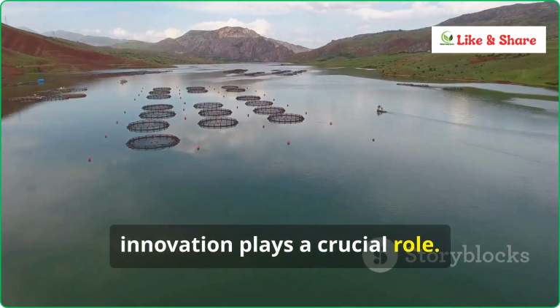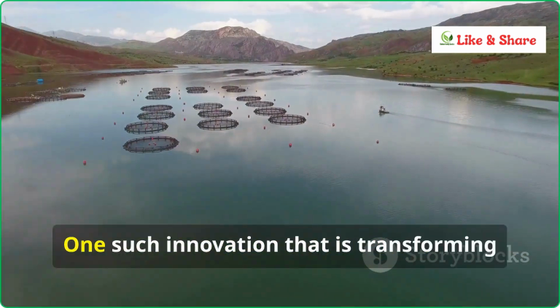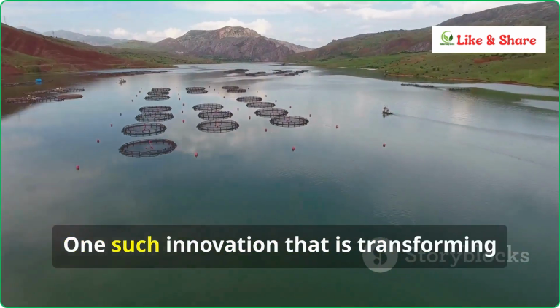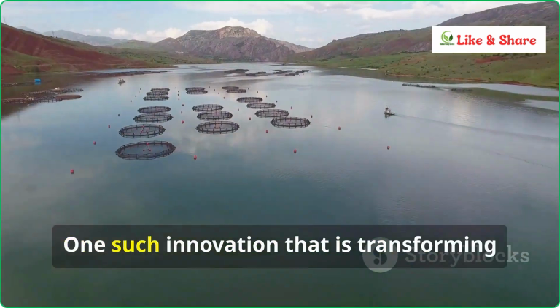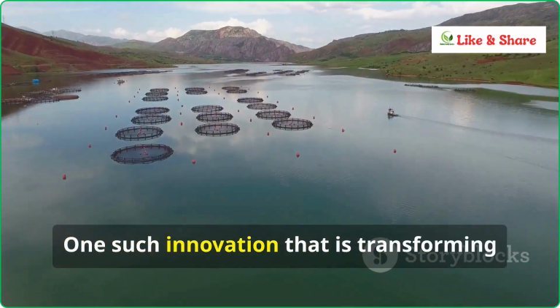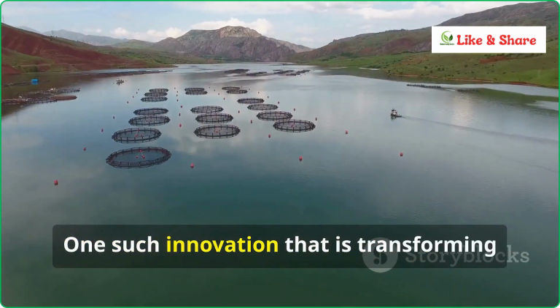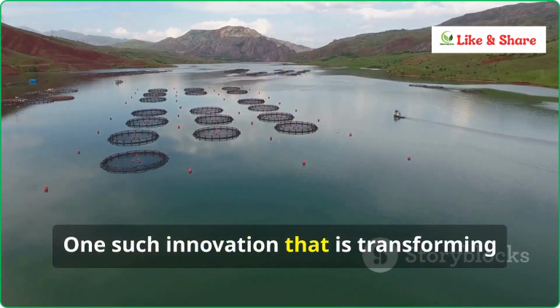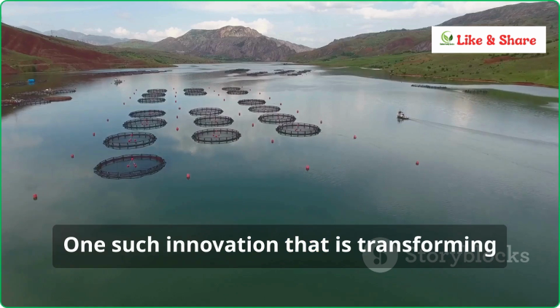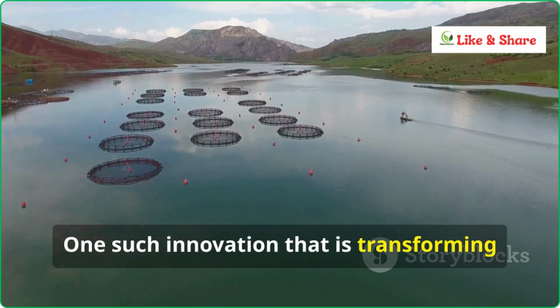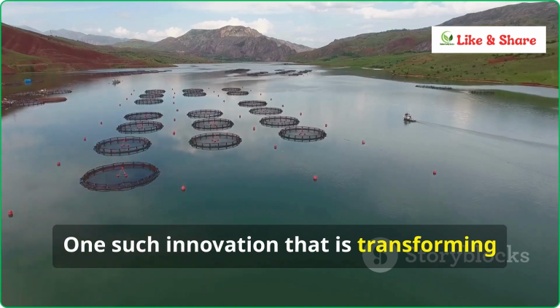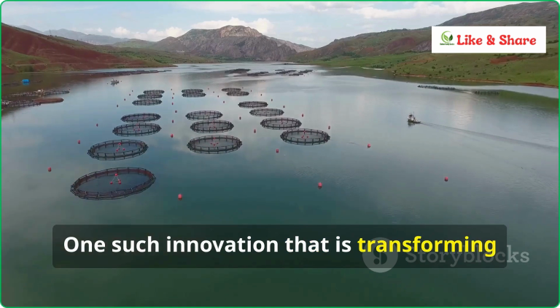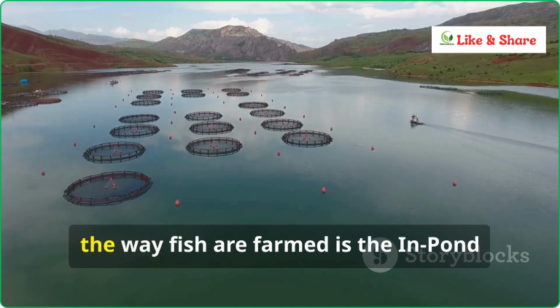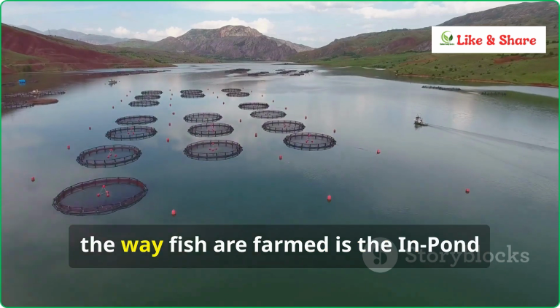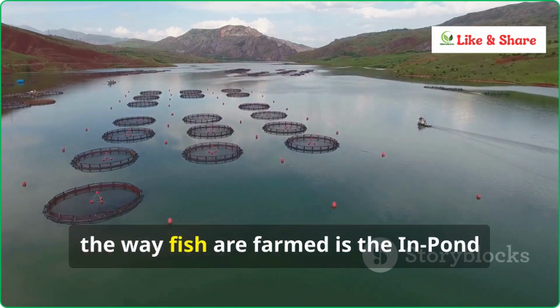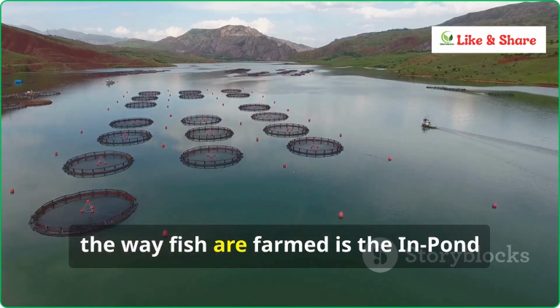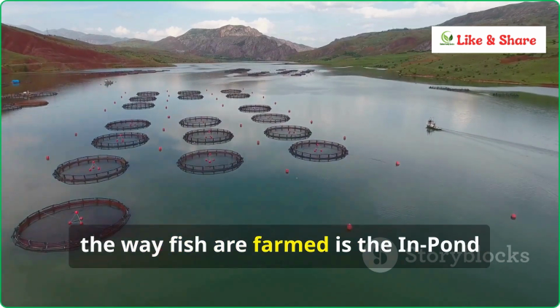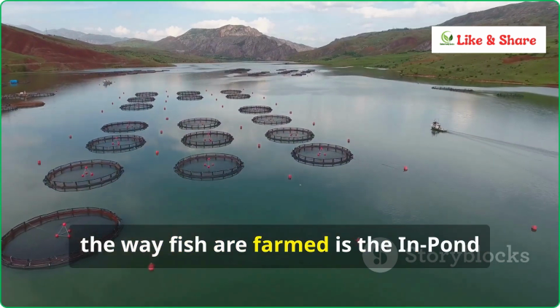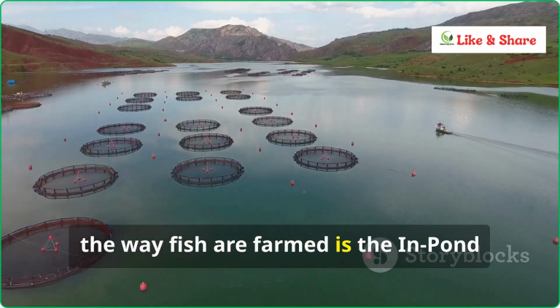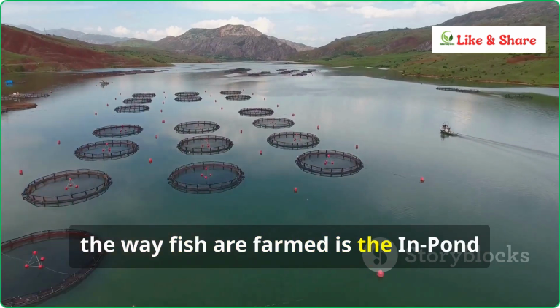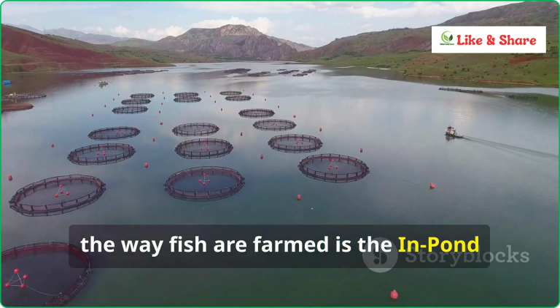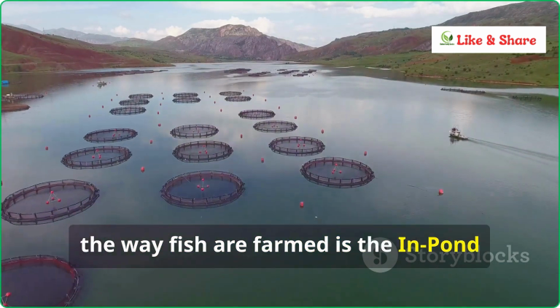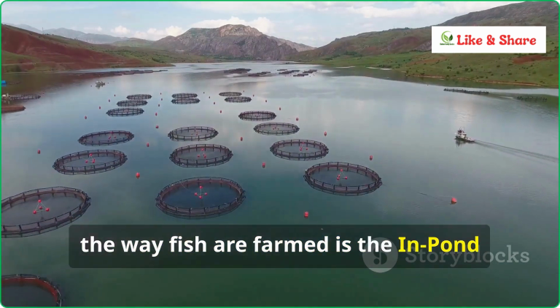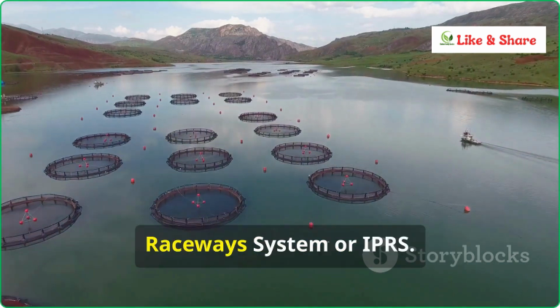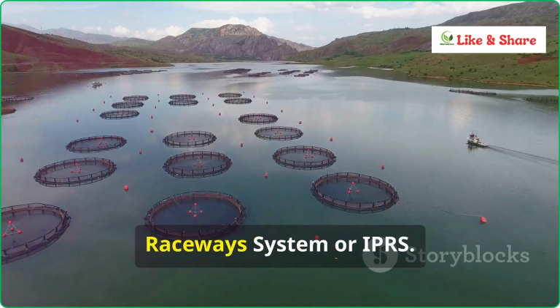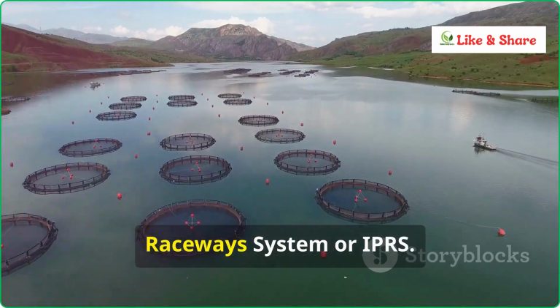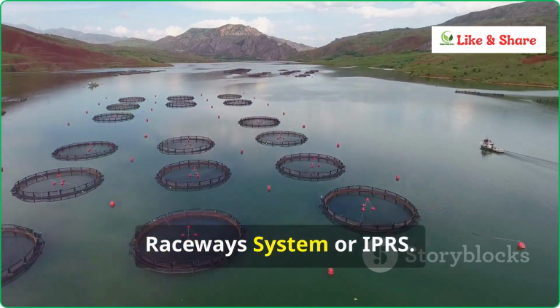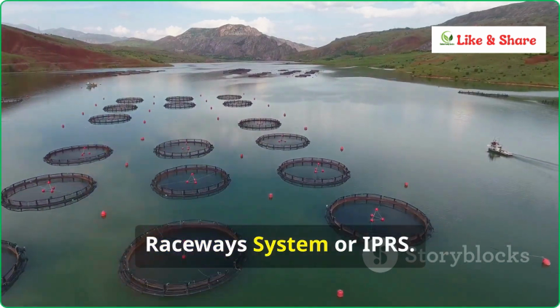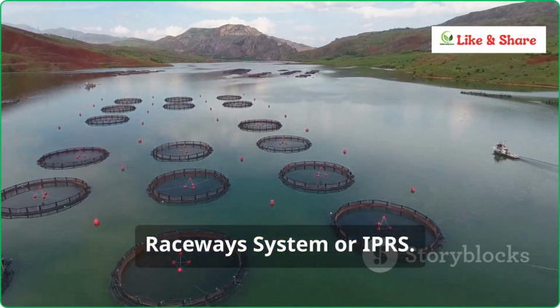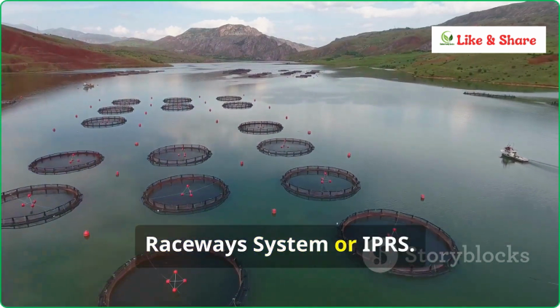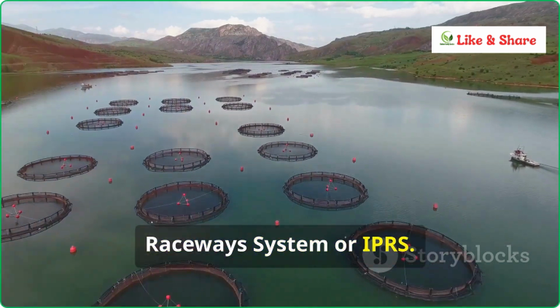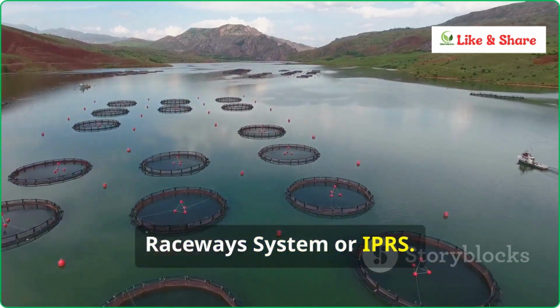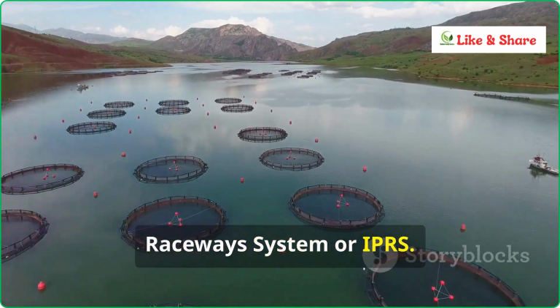One such innovation that is transforming the way fish are farmed is the In Pond Raceway System, or IPRS.